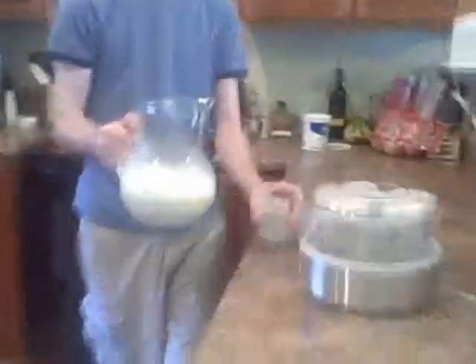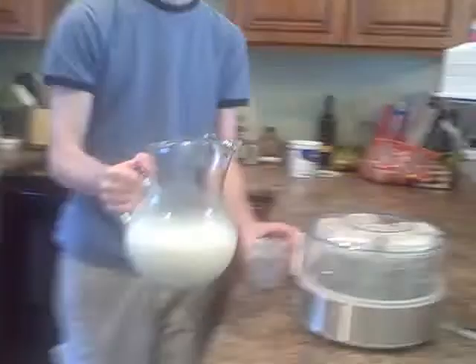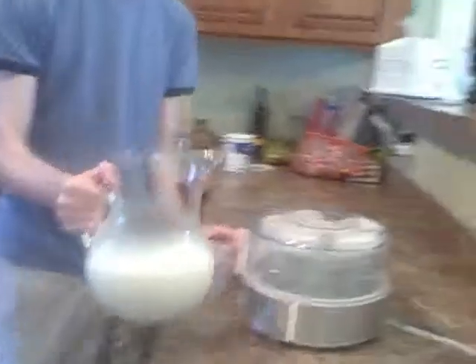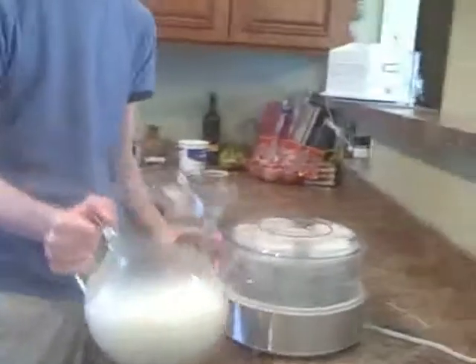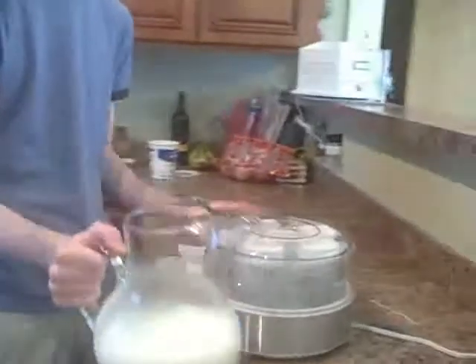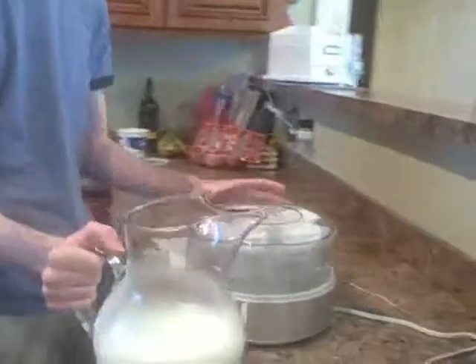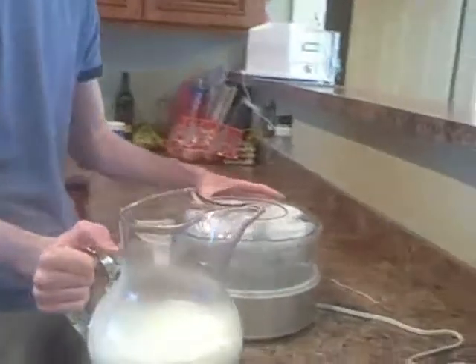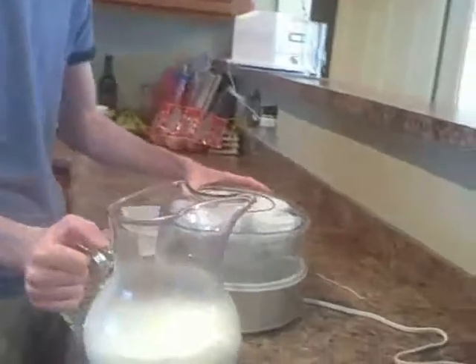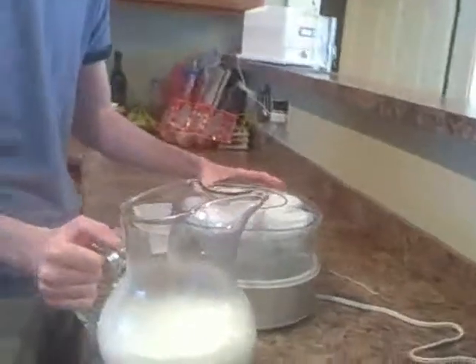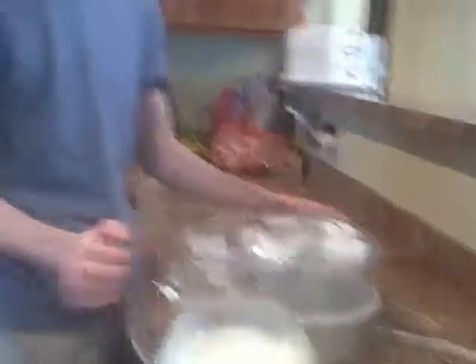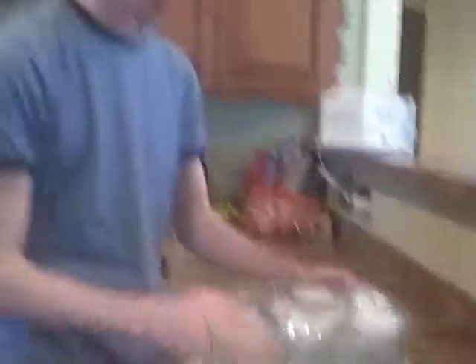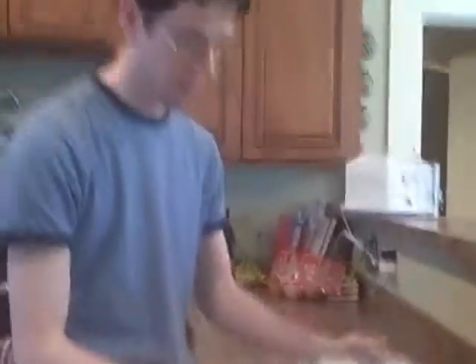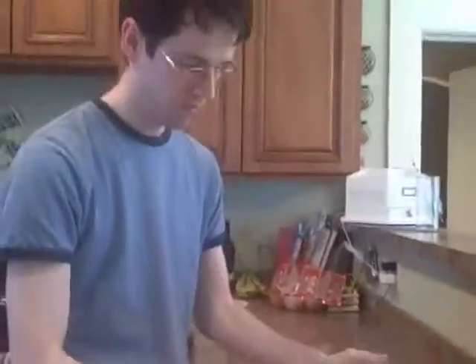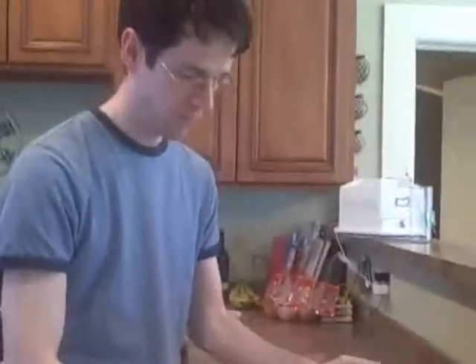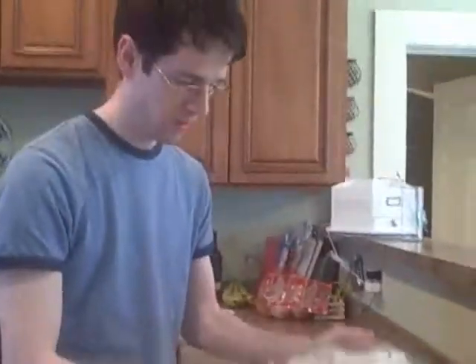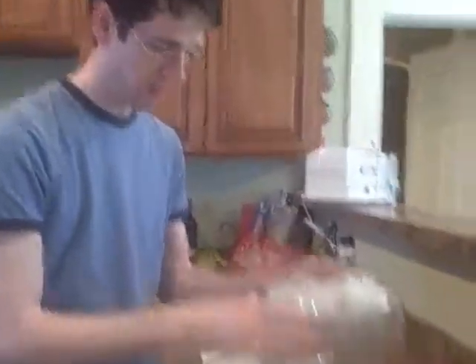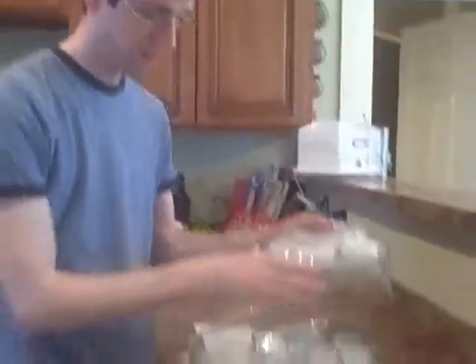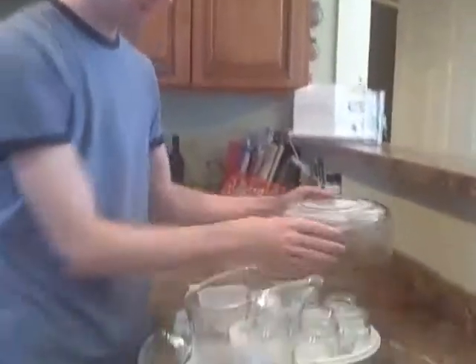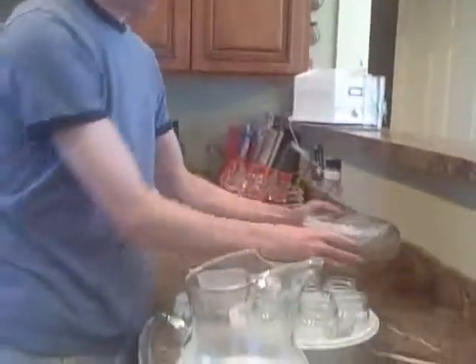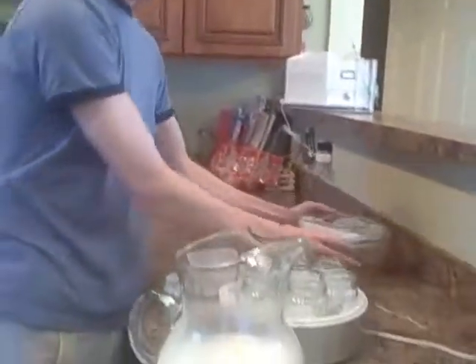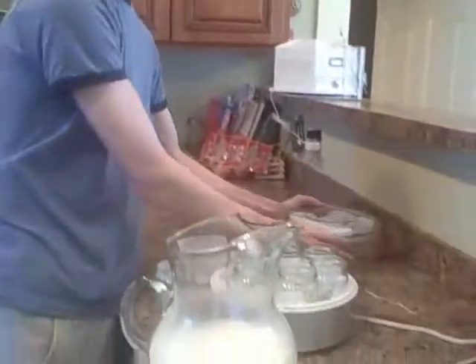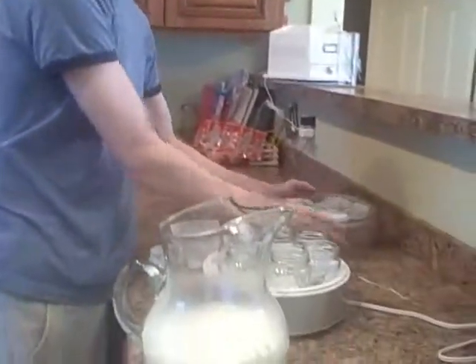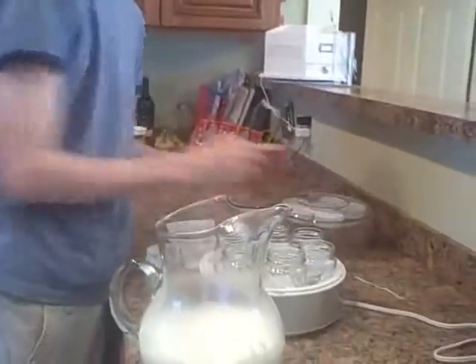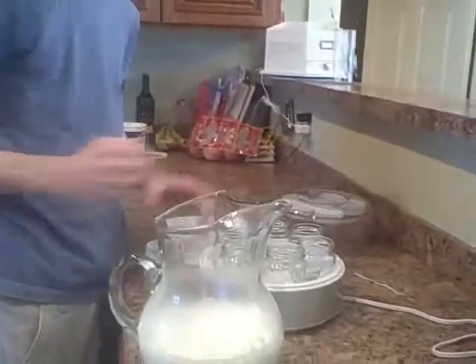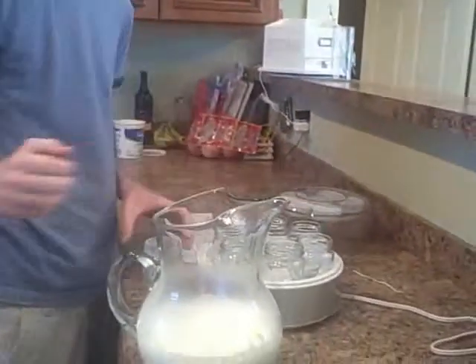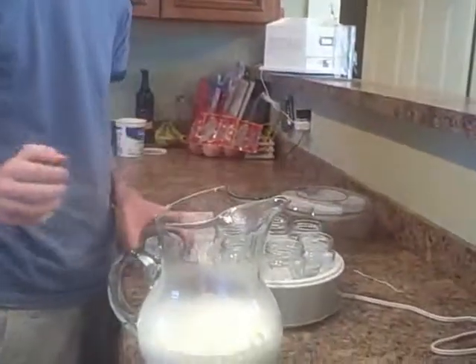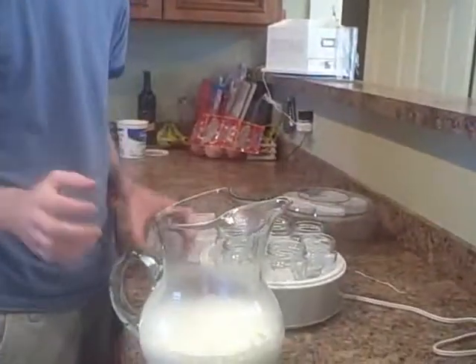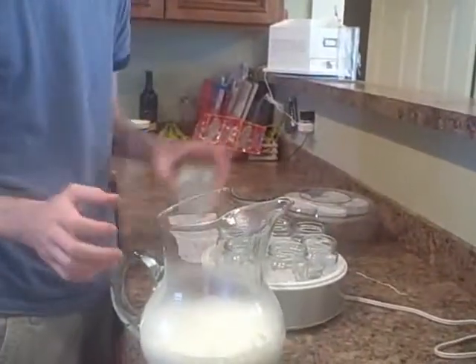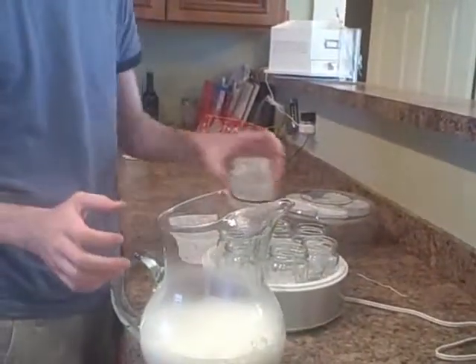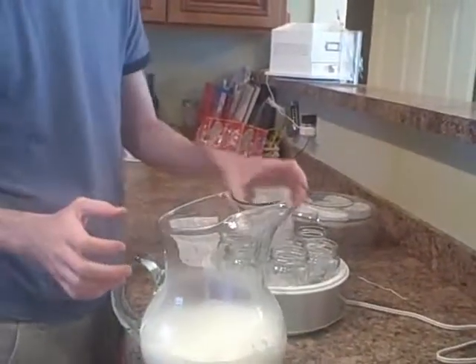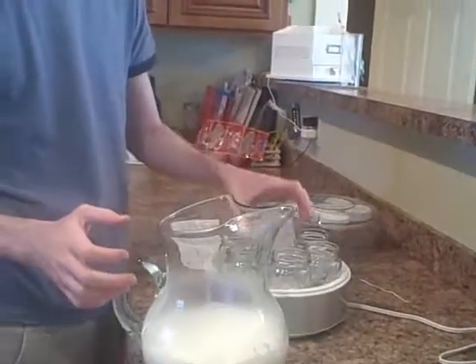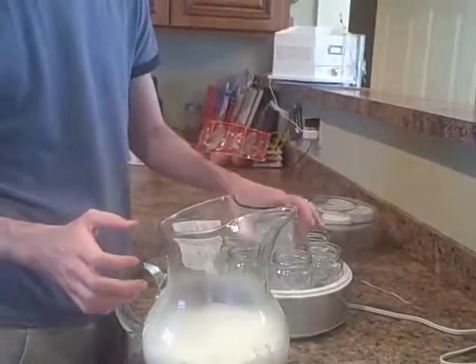Alright, so this is our yogurt maker. These are the seven yogurt jars.